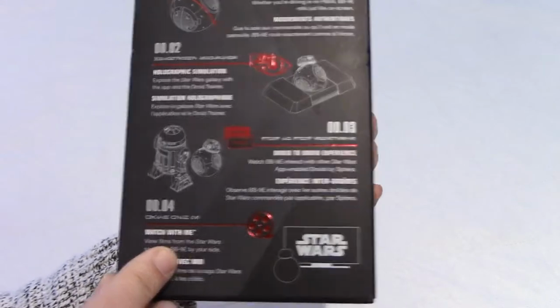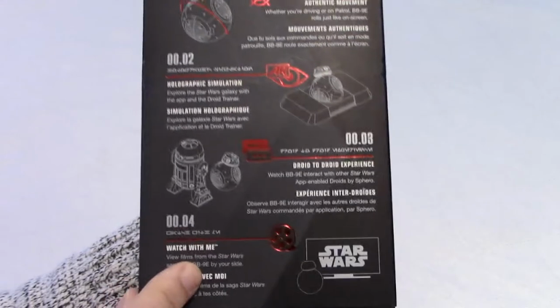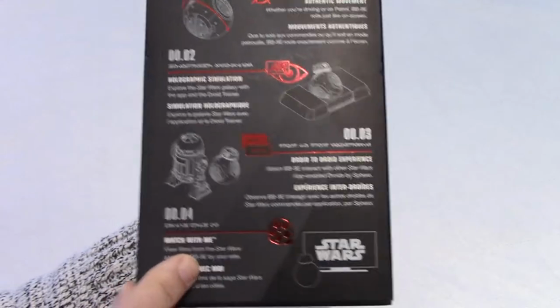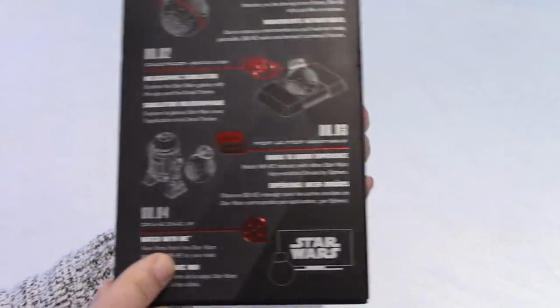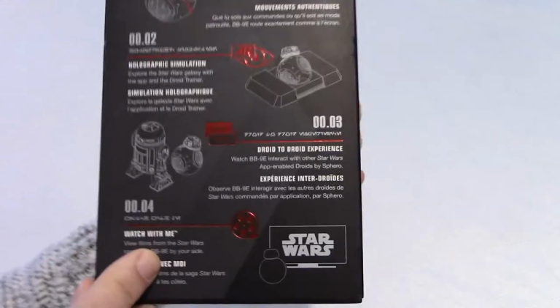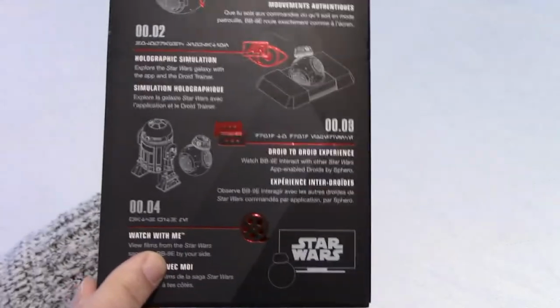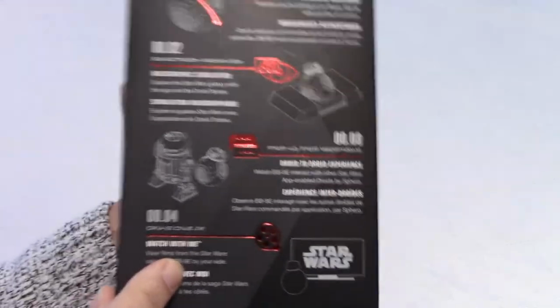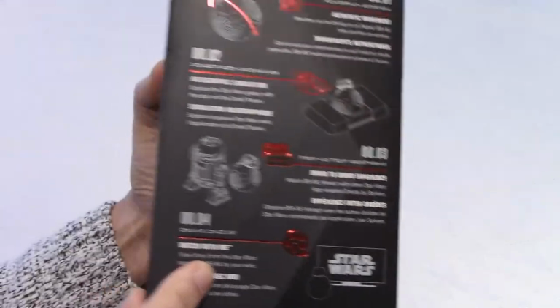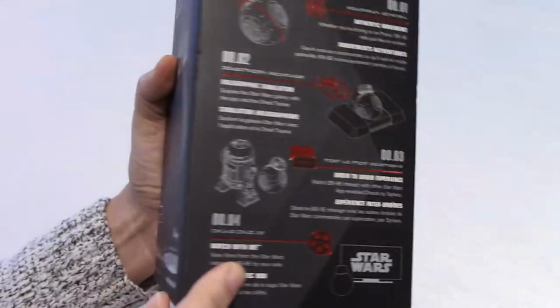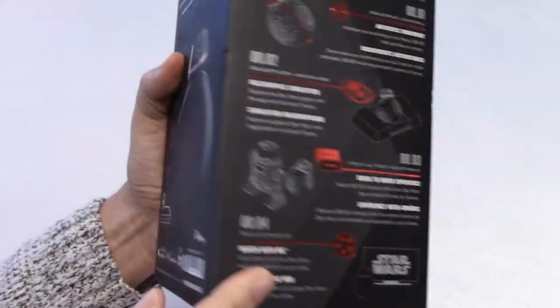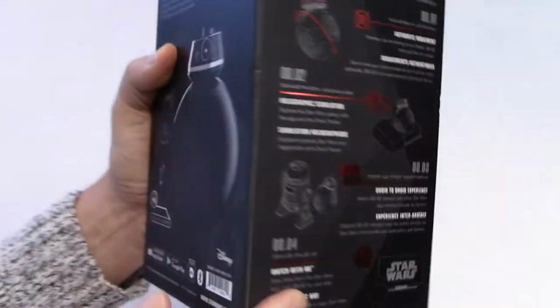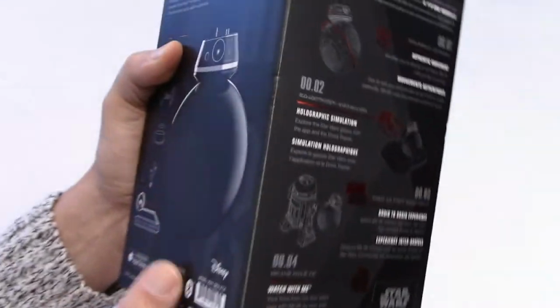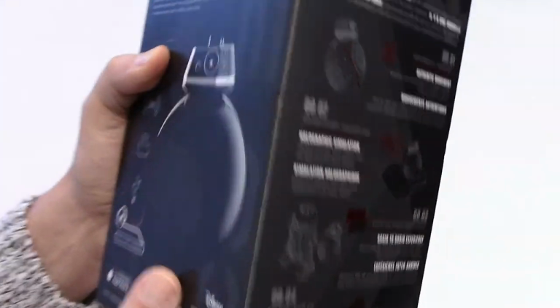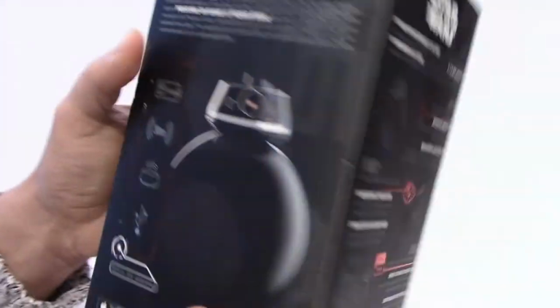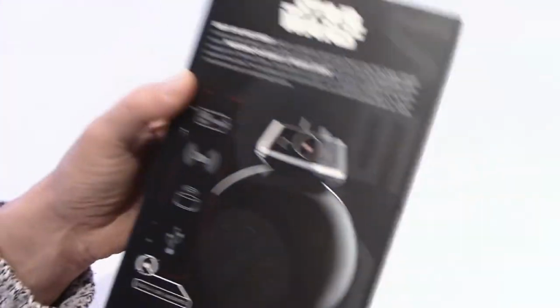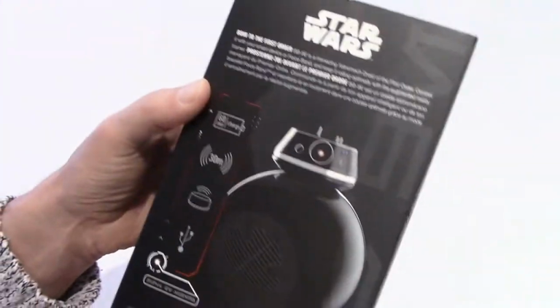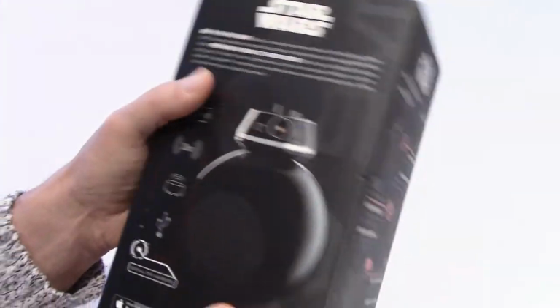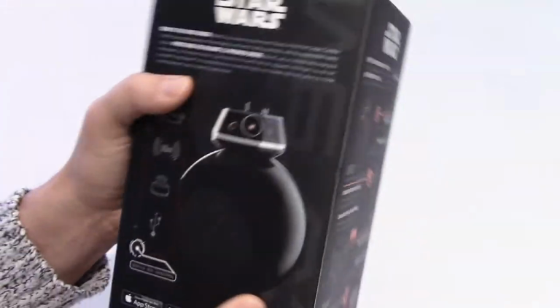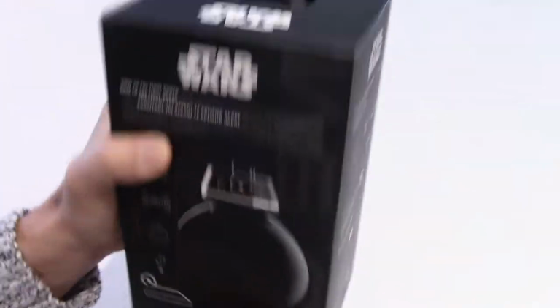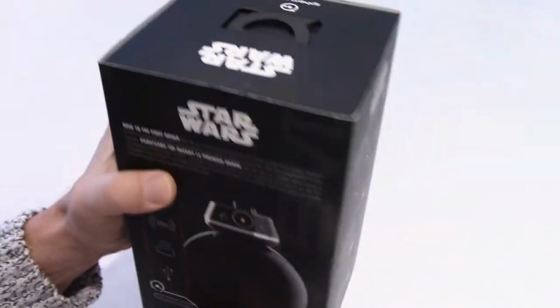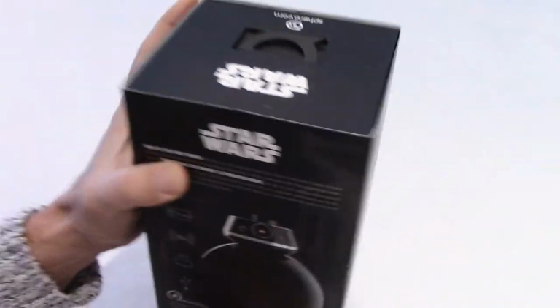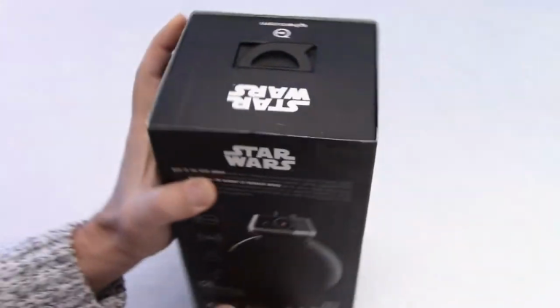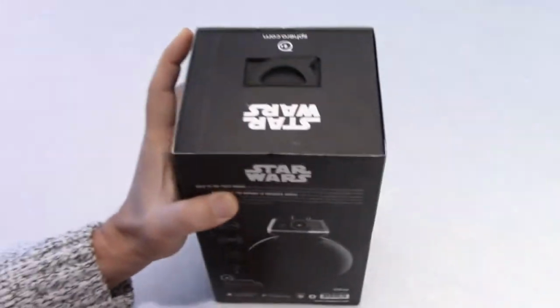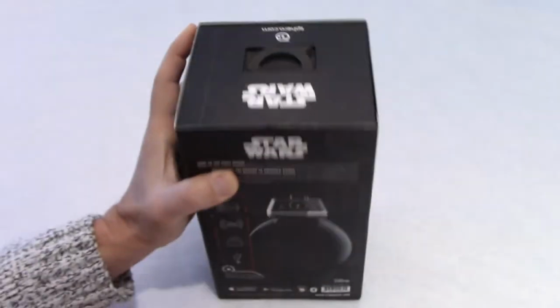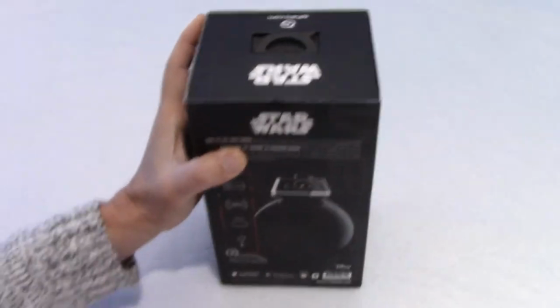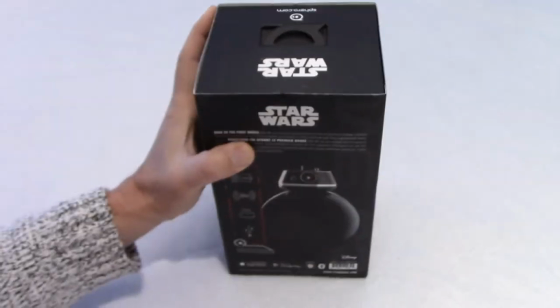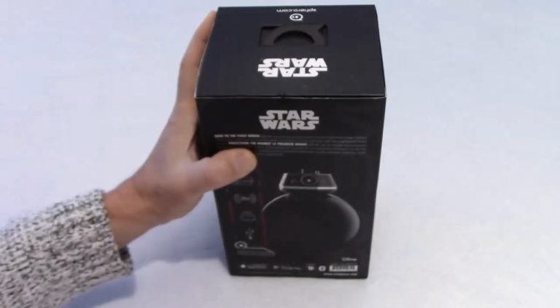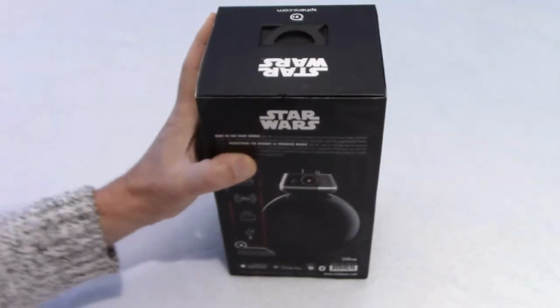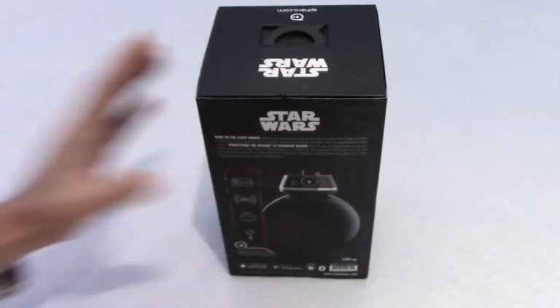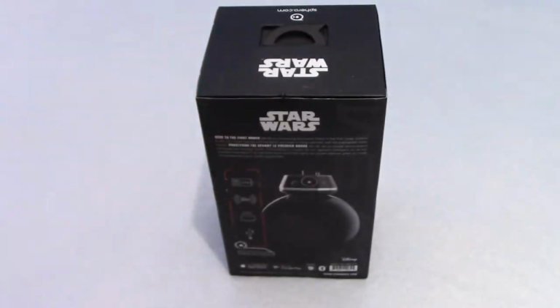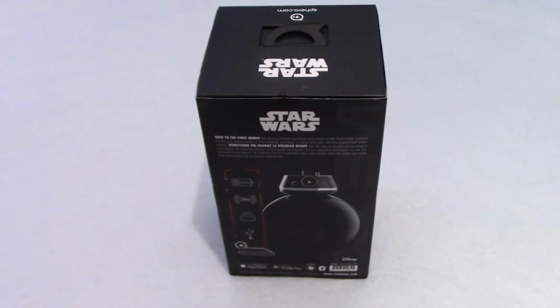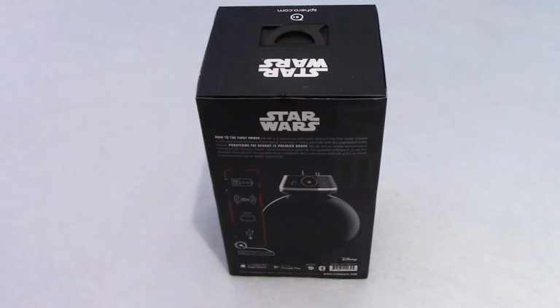From now on I'll just say BB-9 — I won't say BB-9E. So let's open the box.